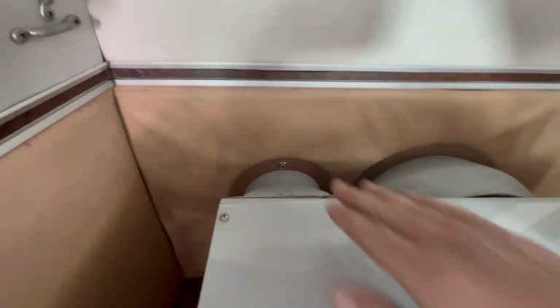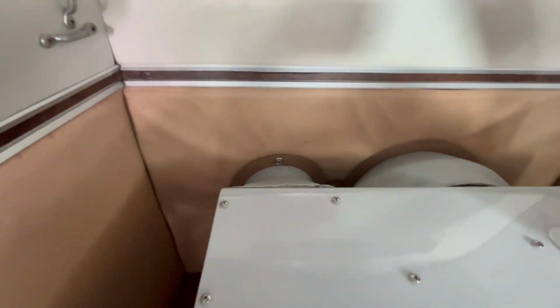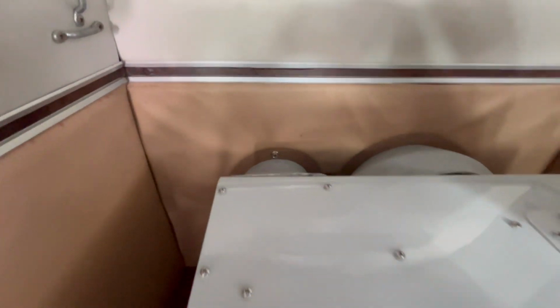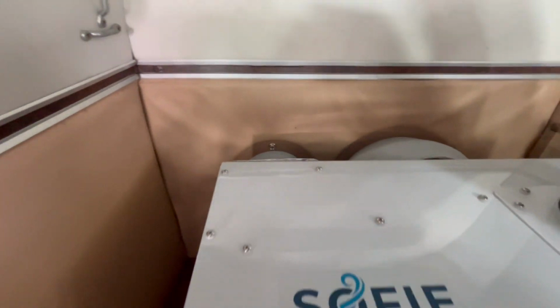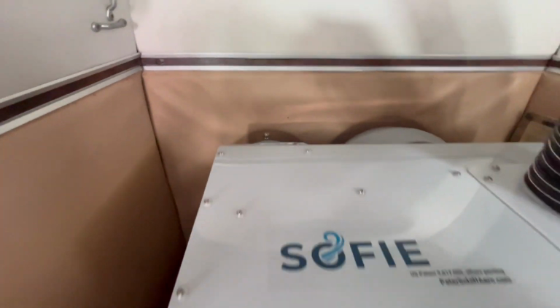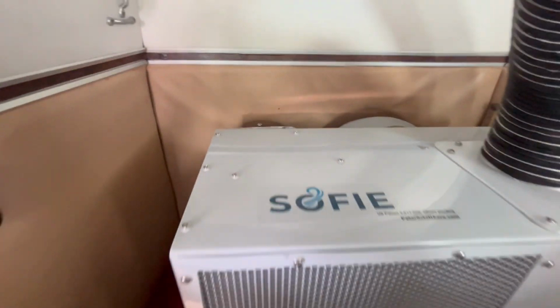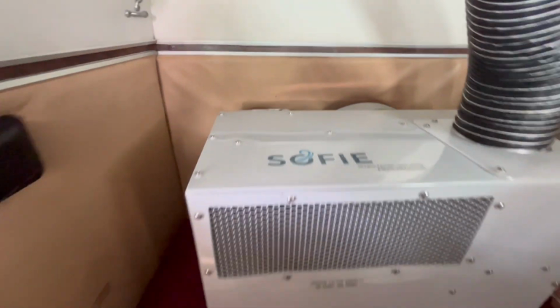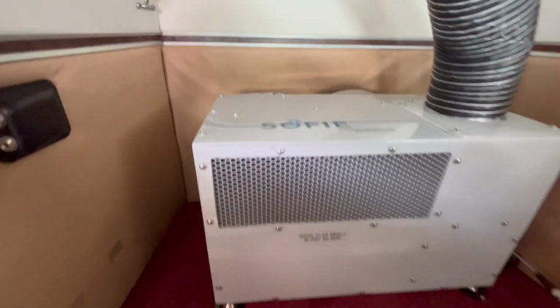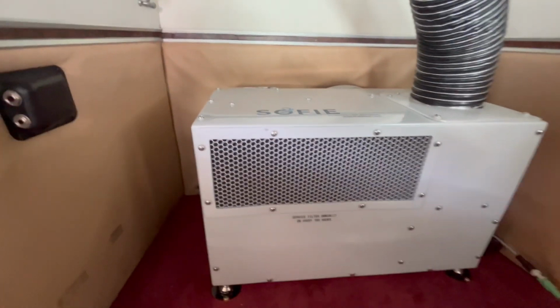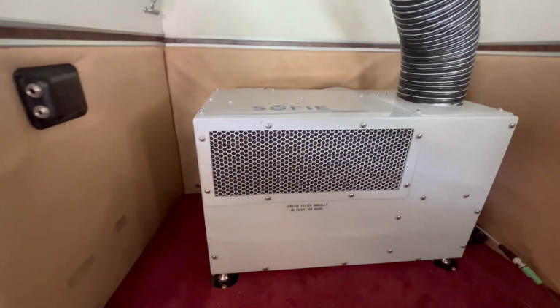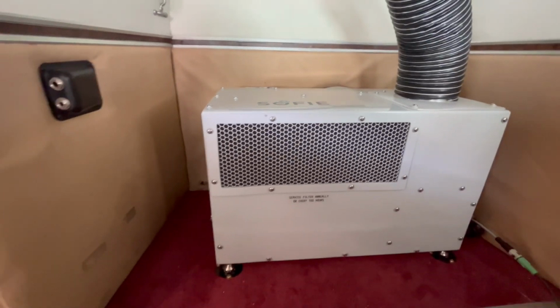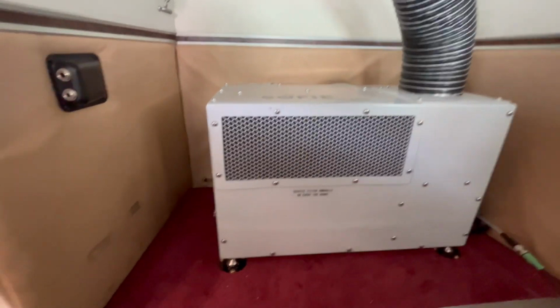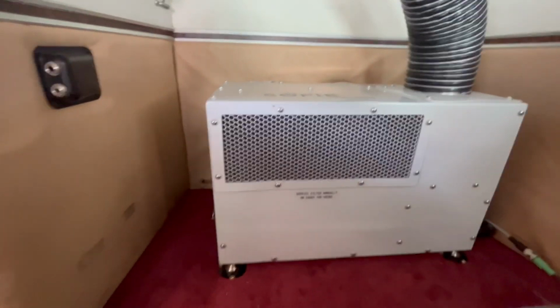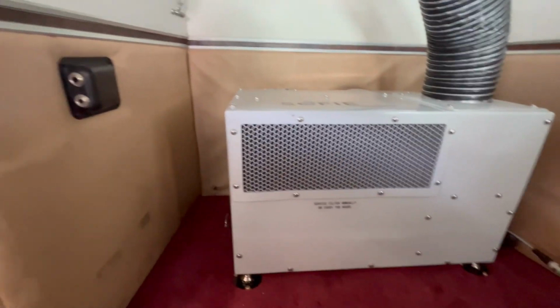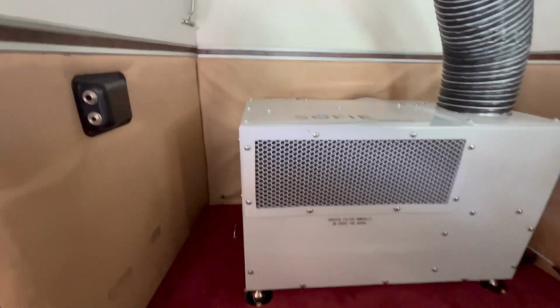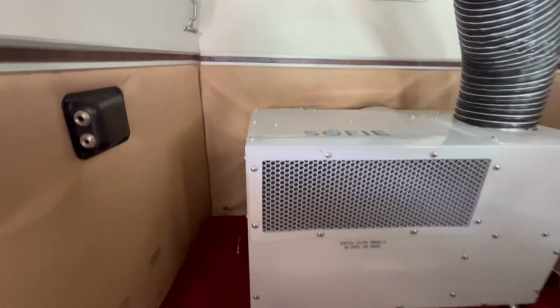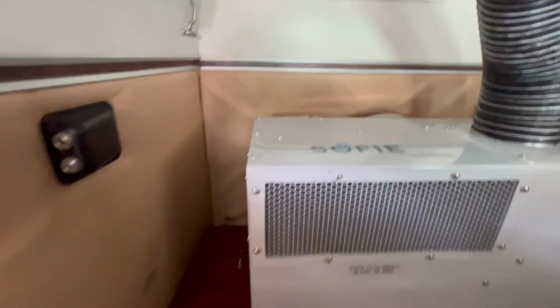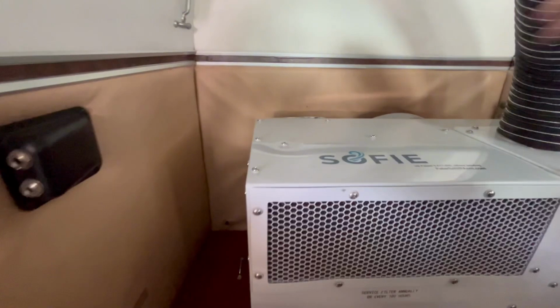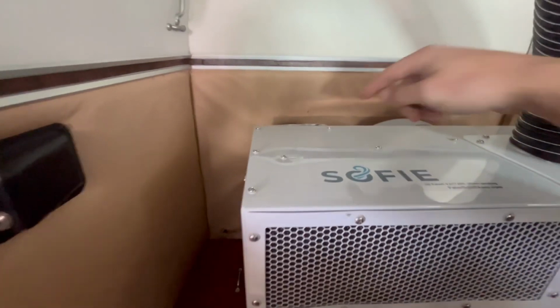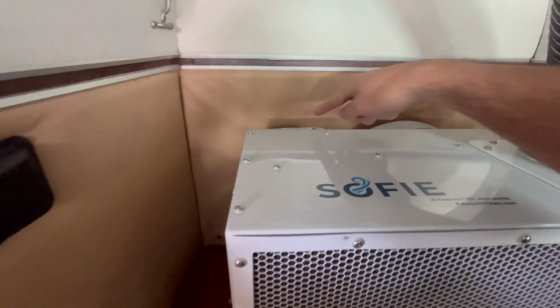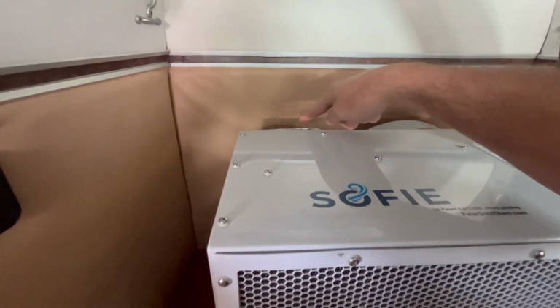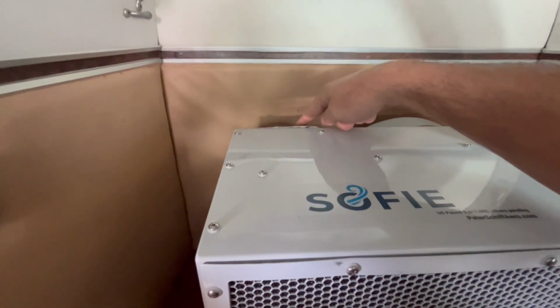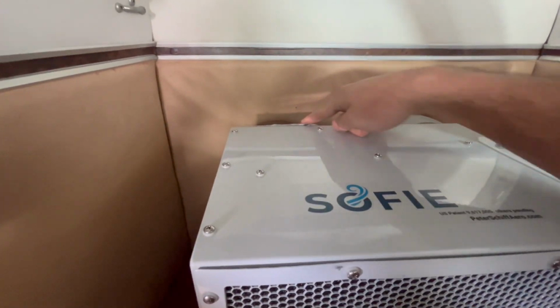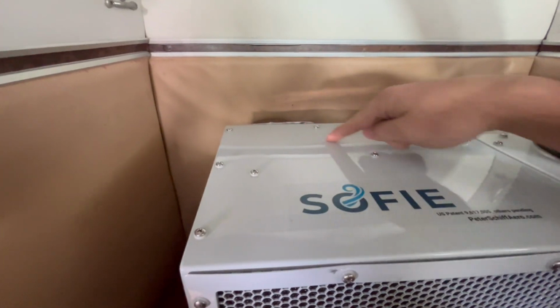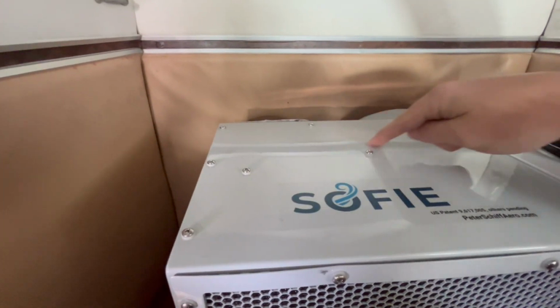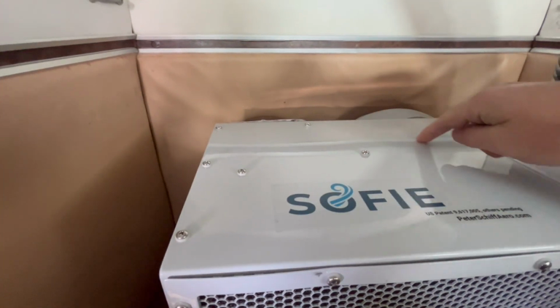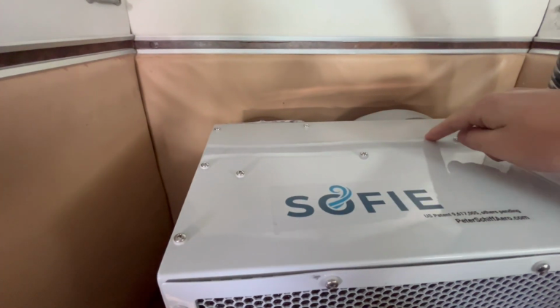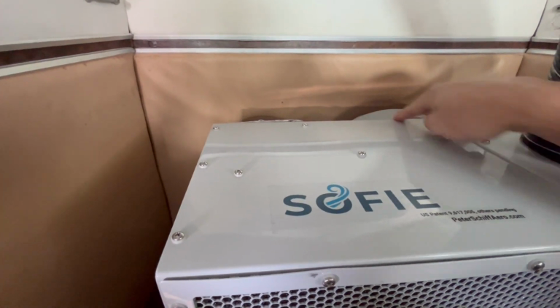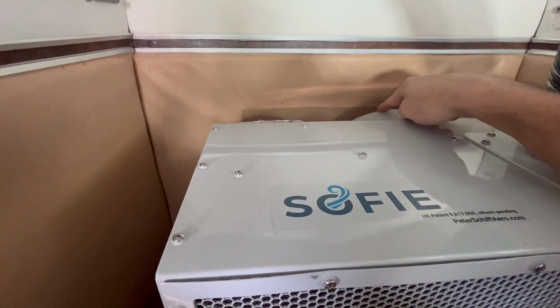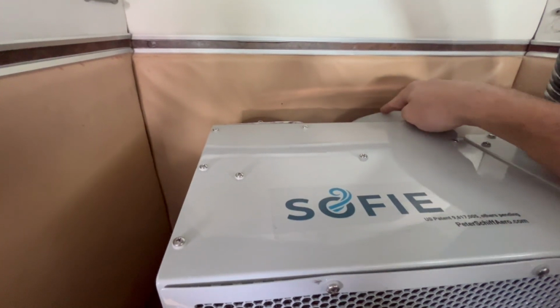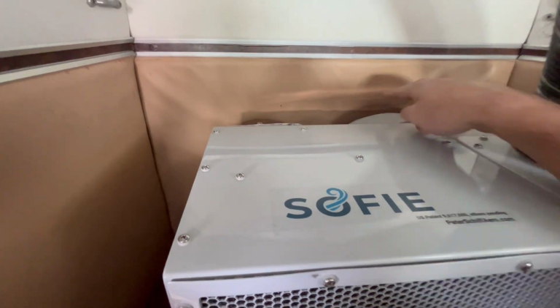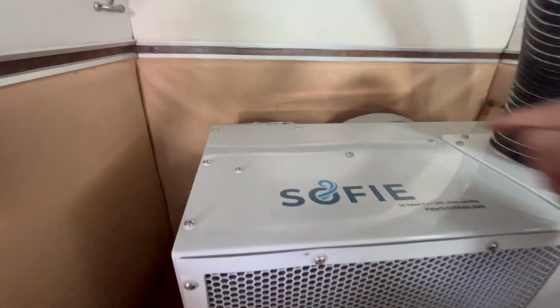We actually have a scoop on this system feeding the fresh air through the condenser and out through the tail.